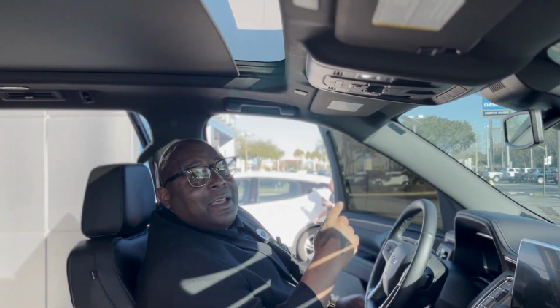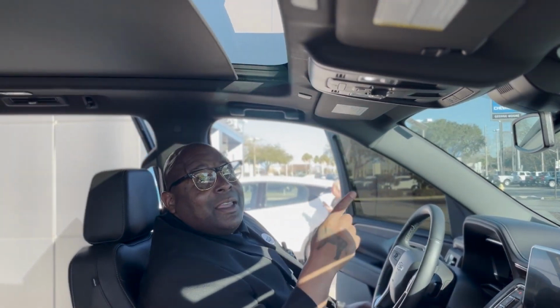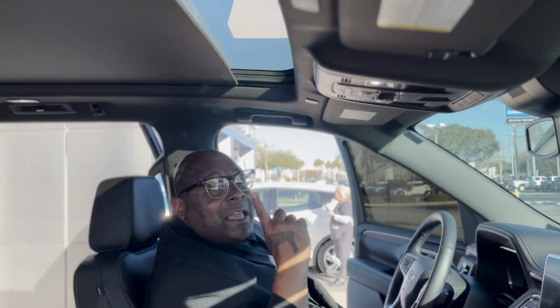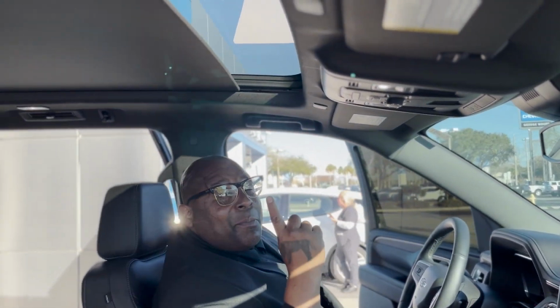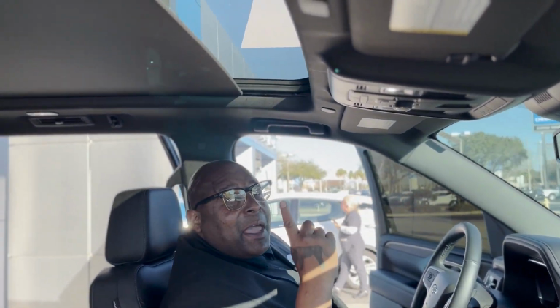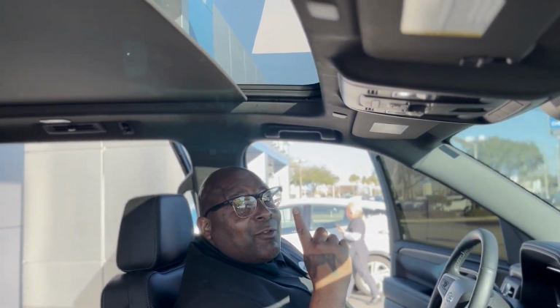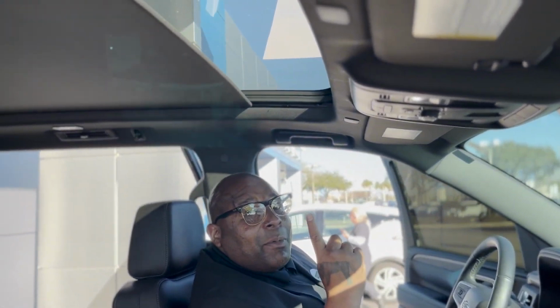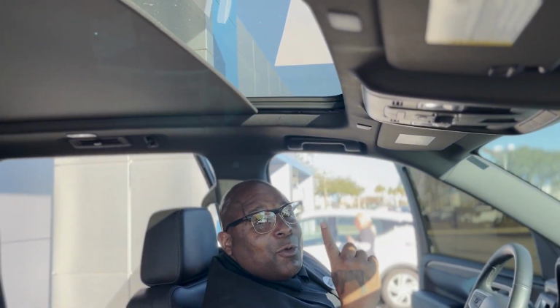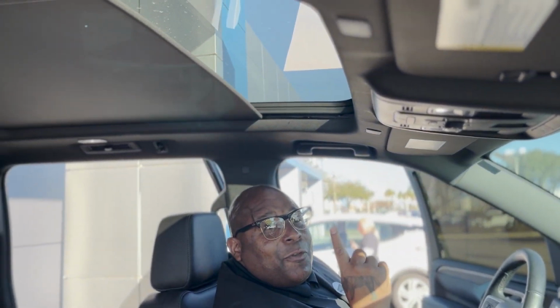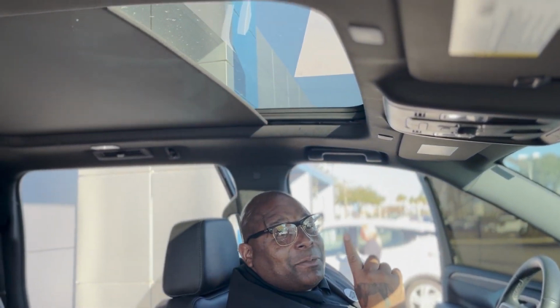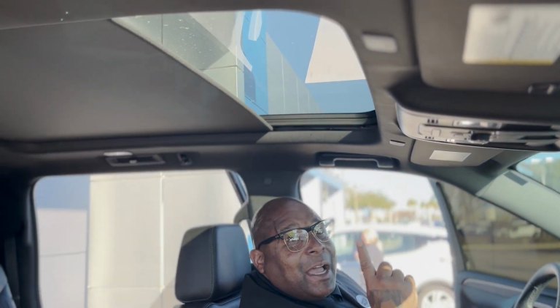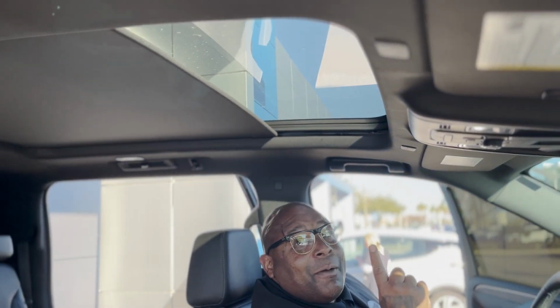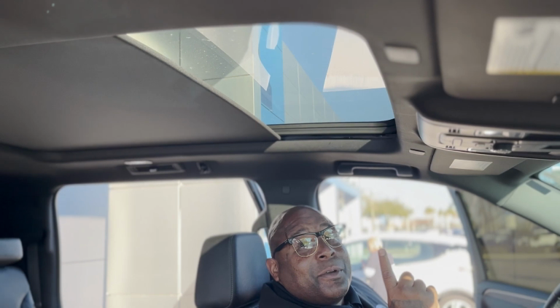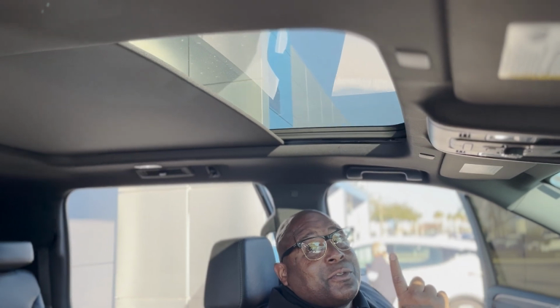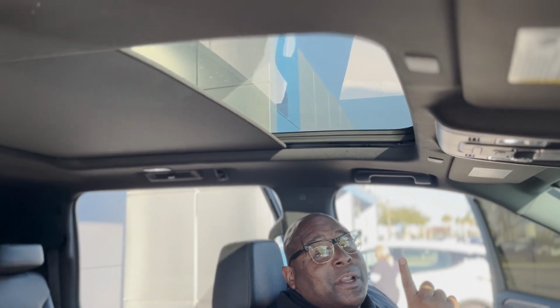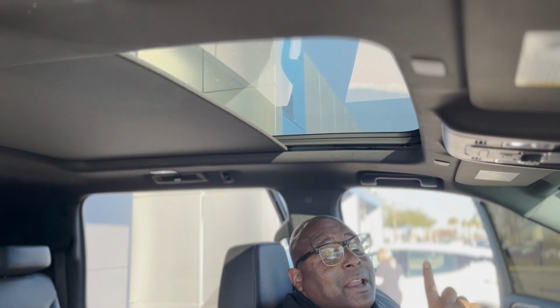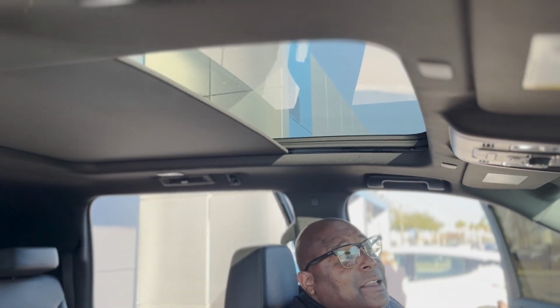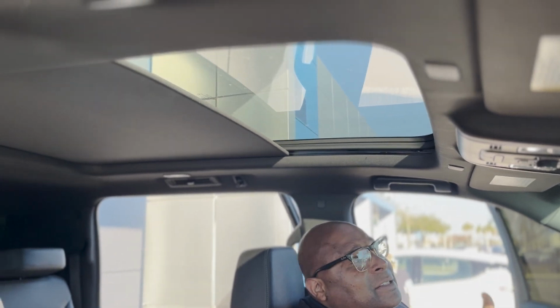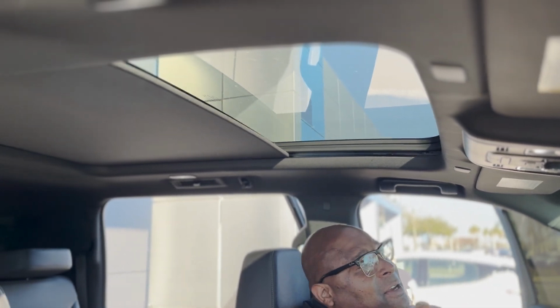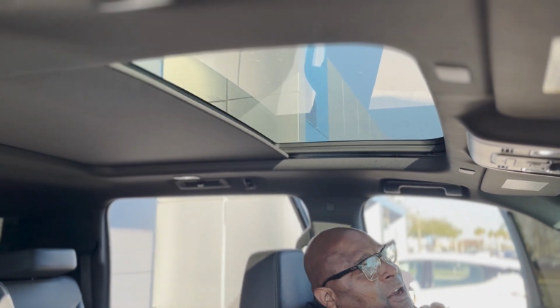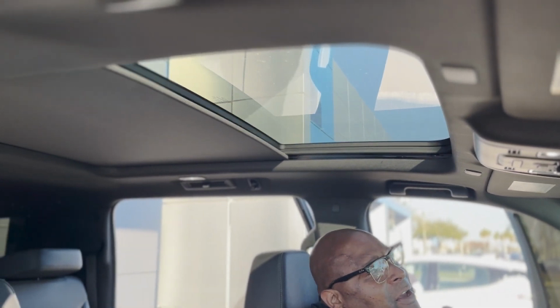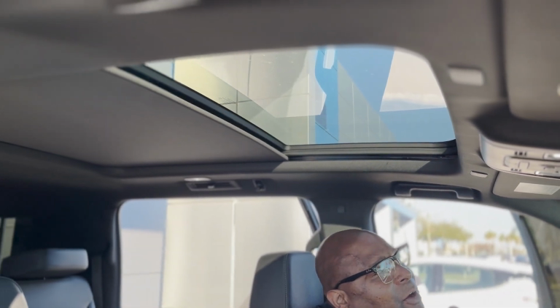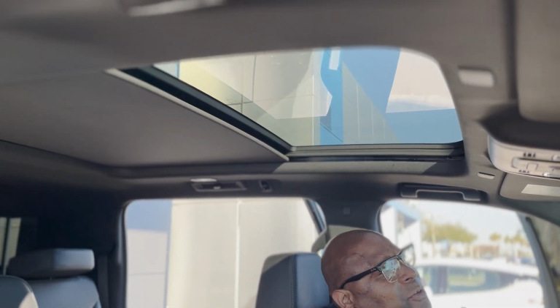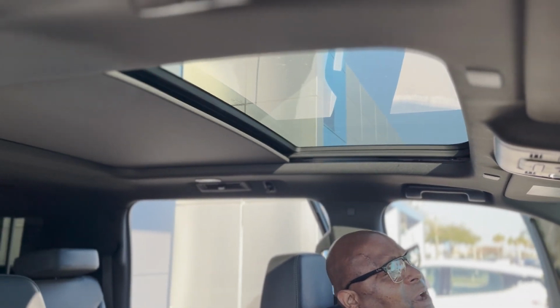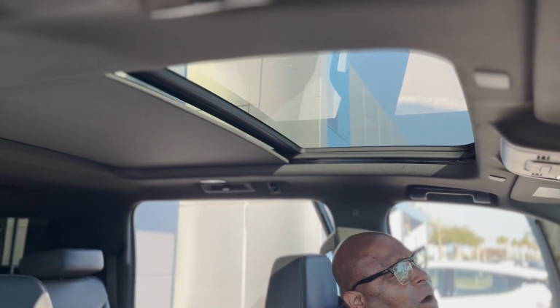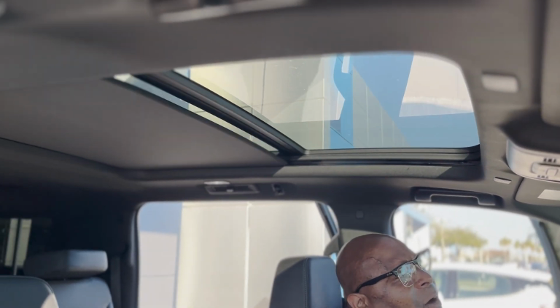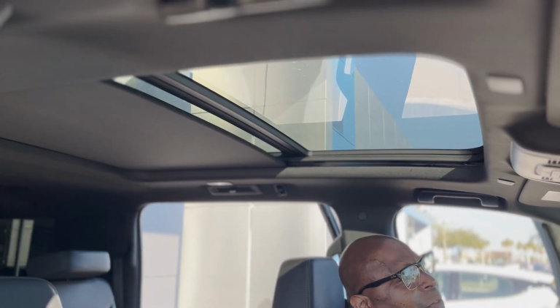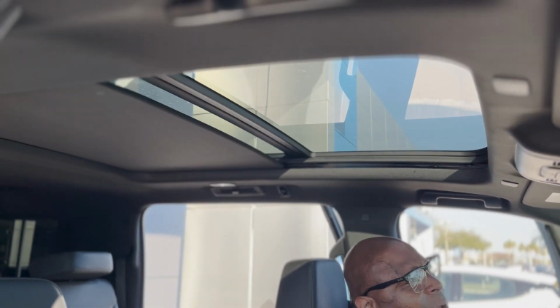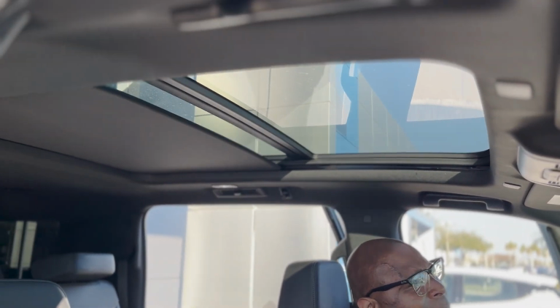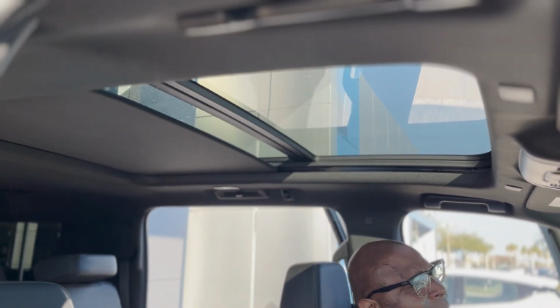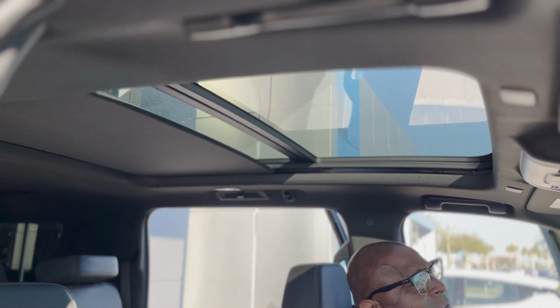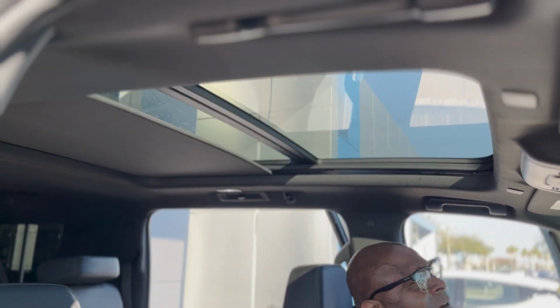You got a panoramic roof up top, which is really nice — goes all the way back there.